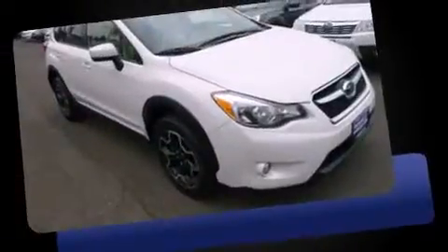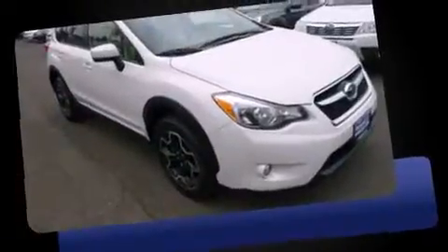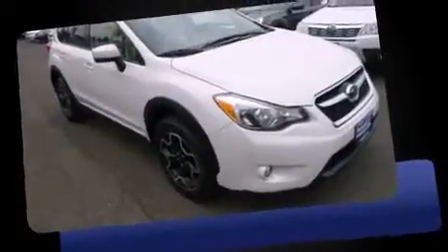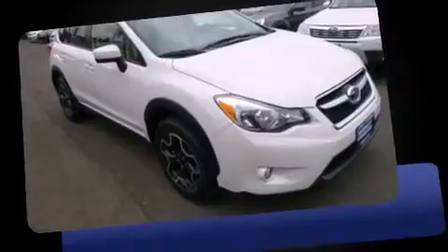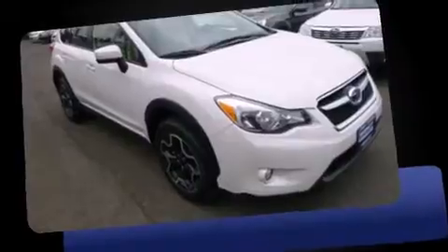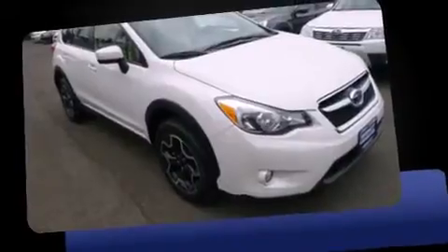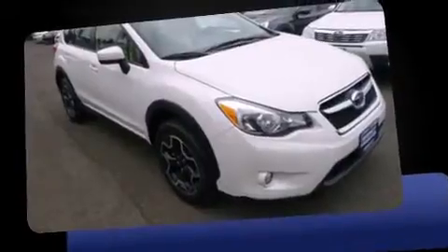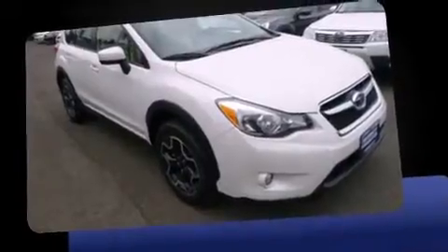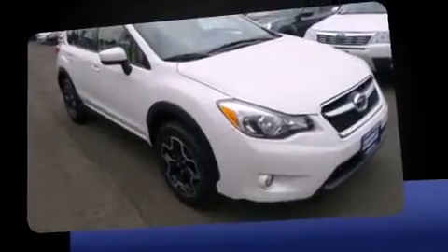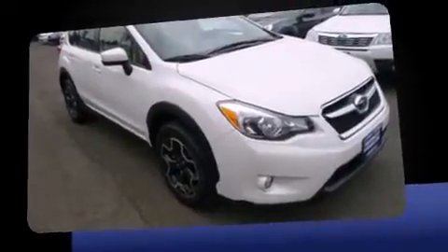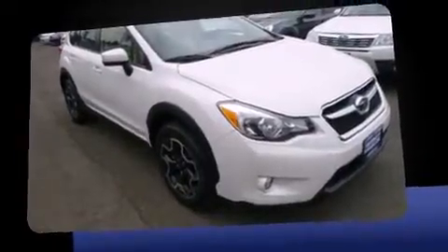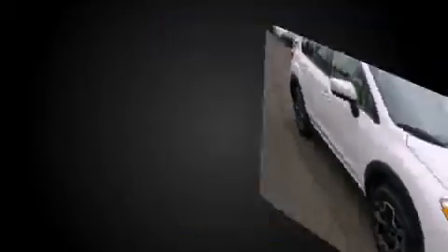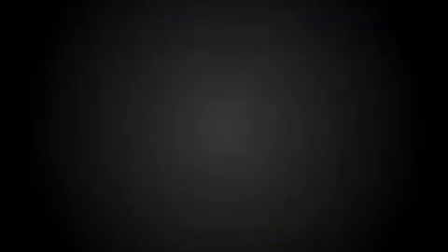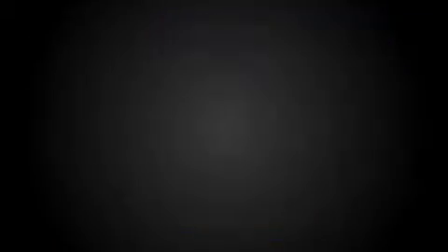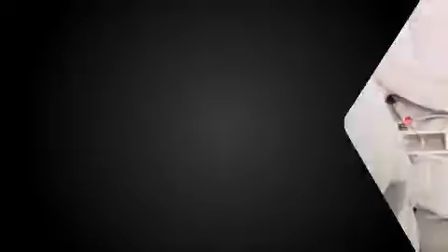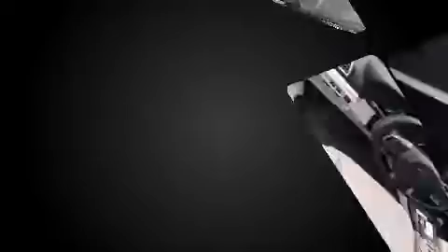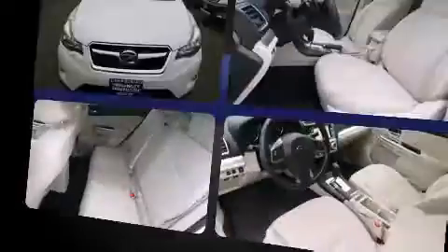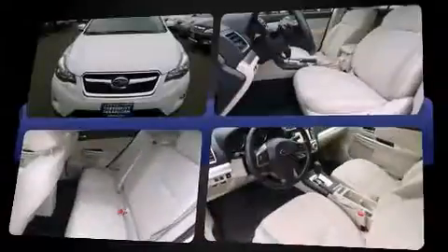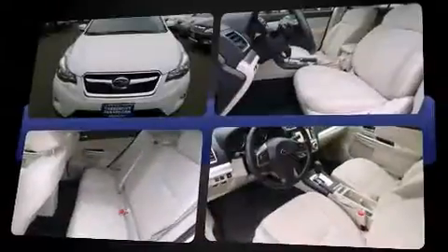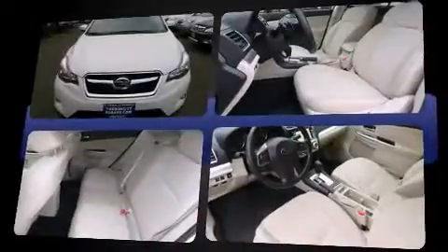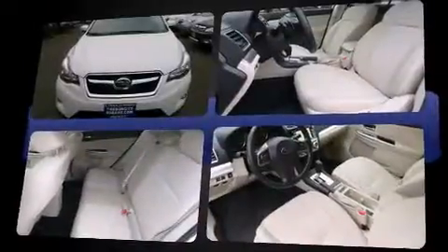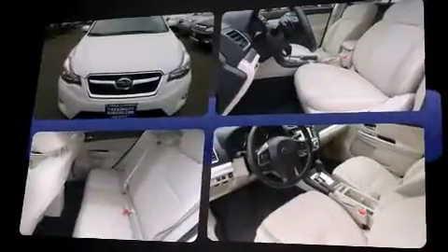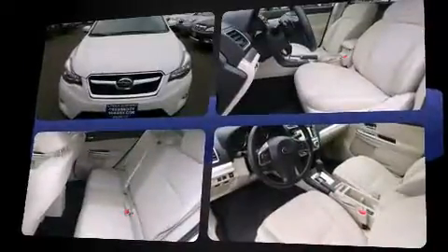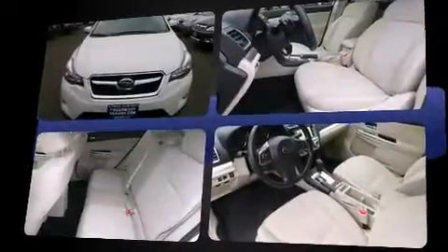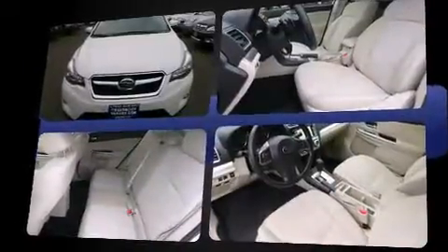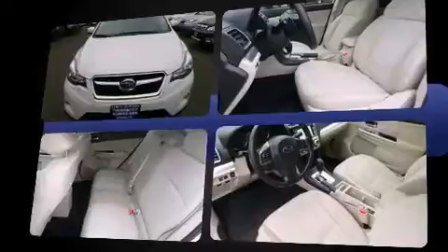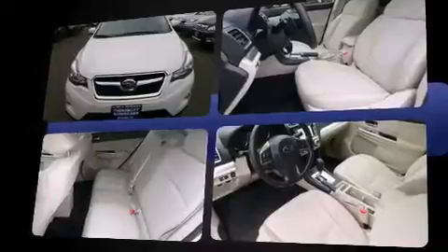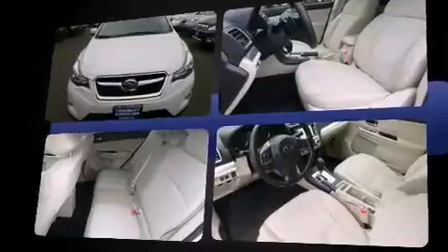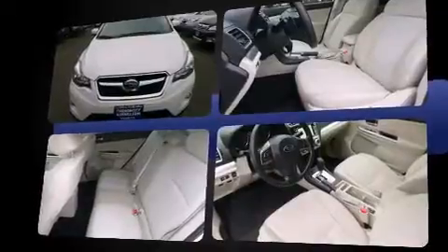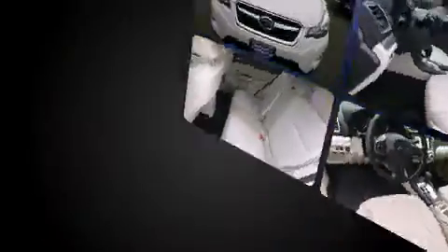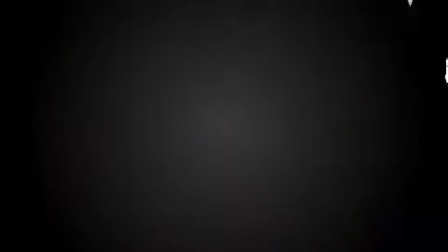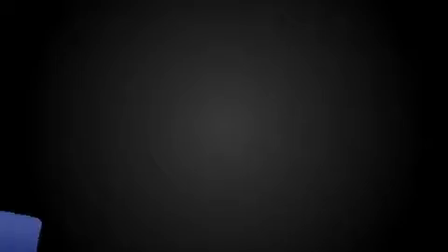Top features include heated front seats, a tachometer, heated door mirrors, remote keyless entry, and much more.